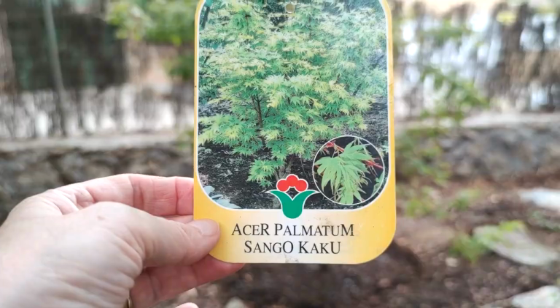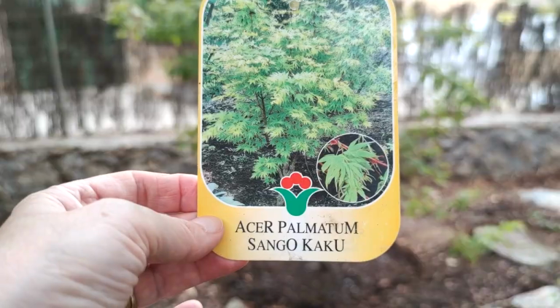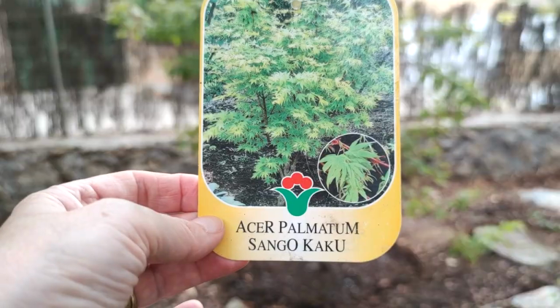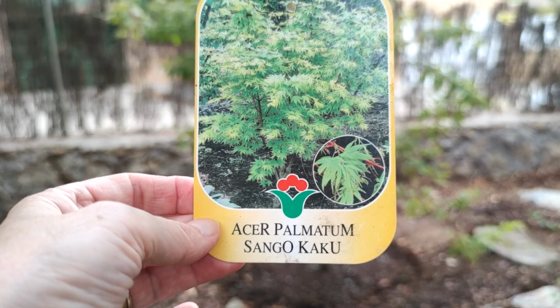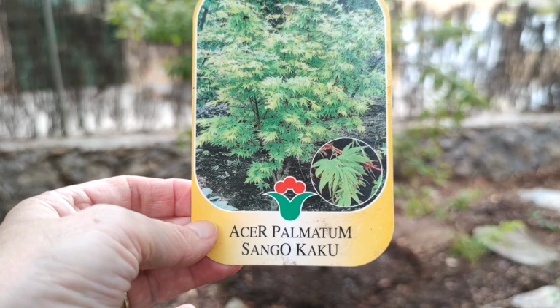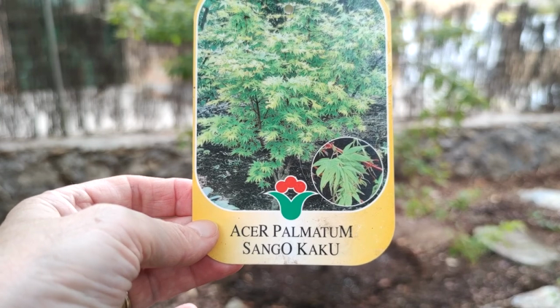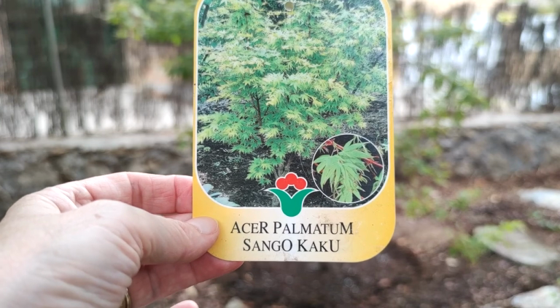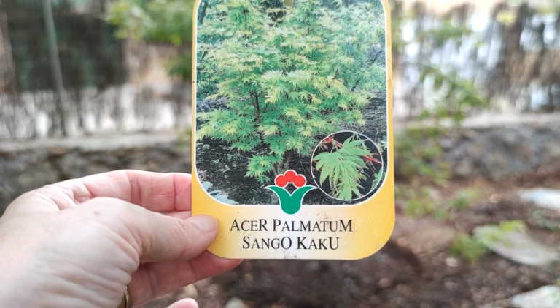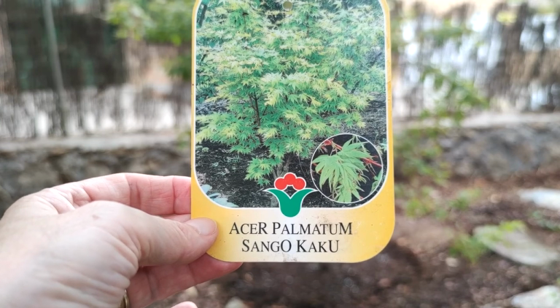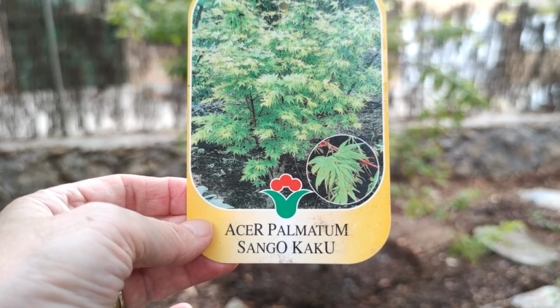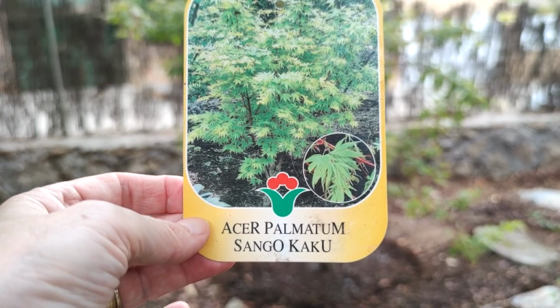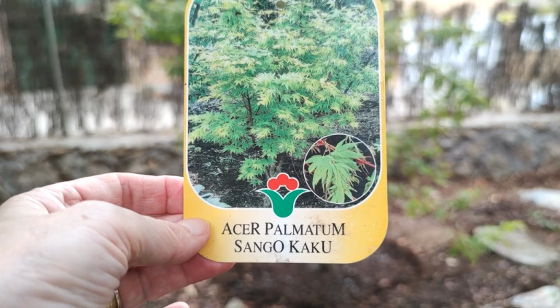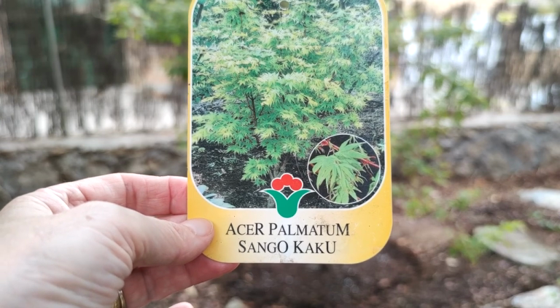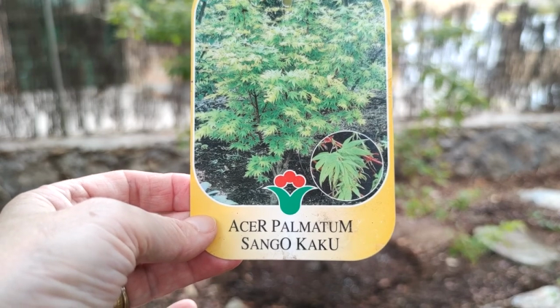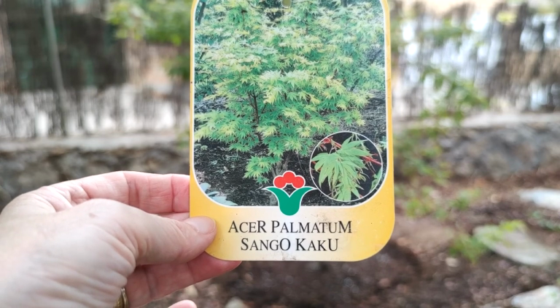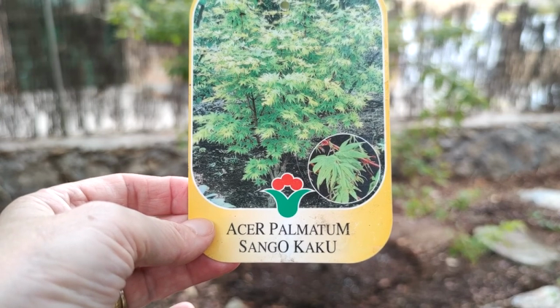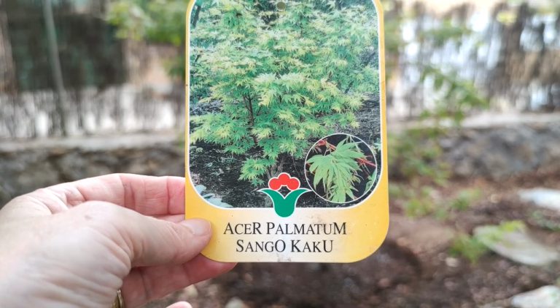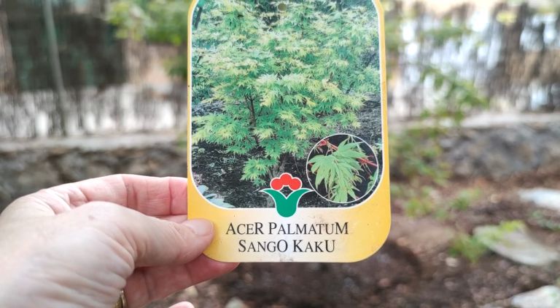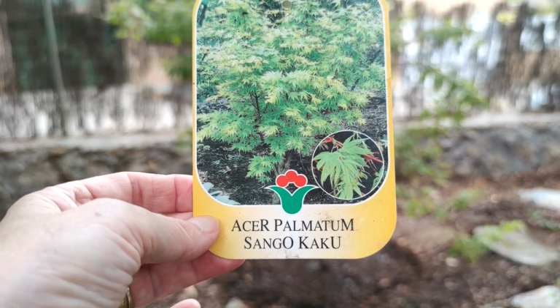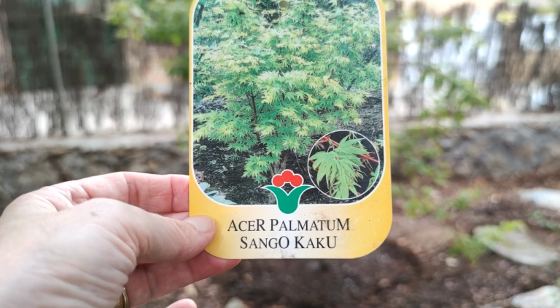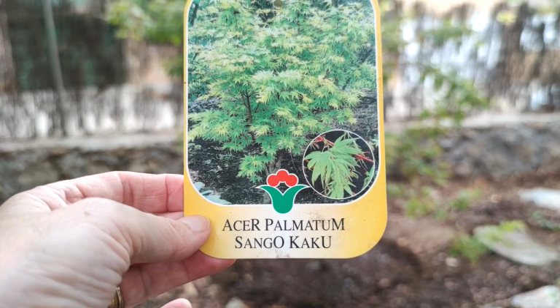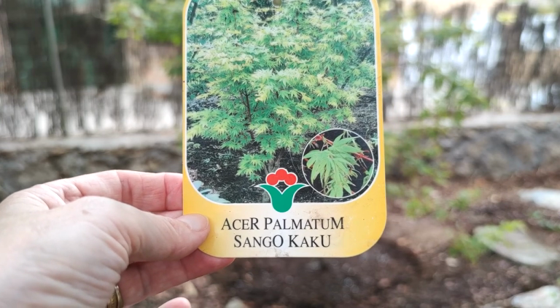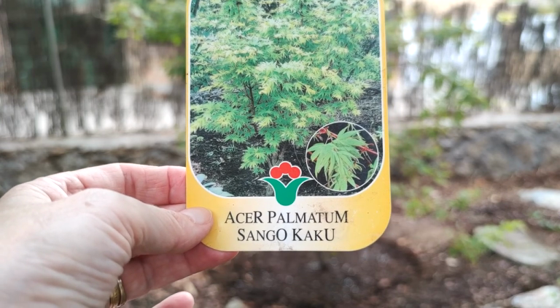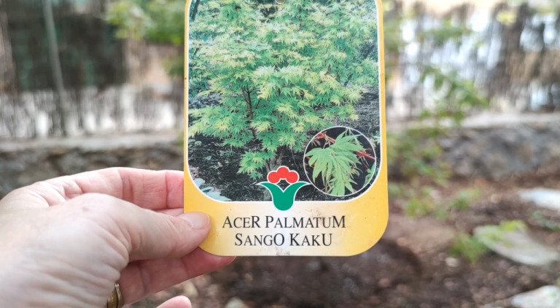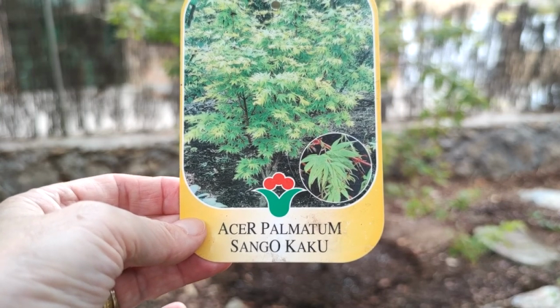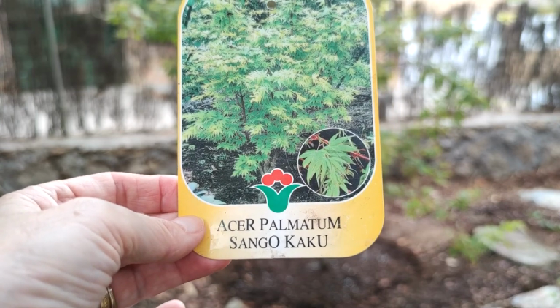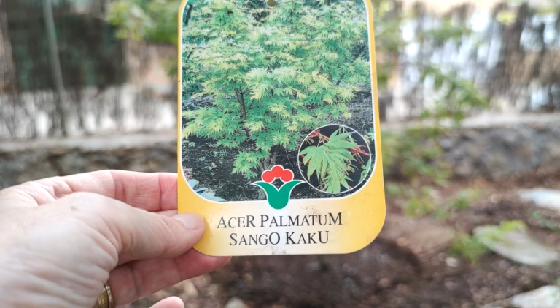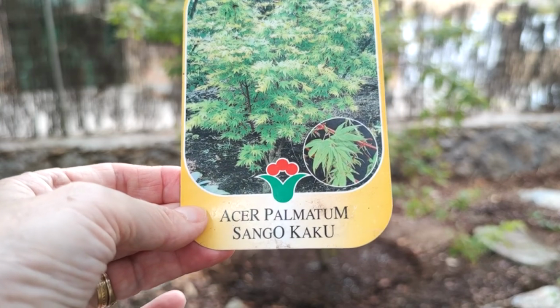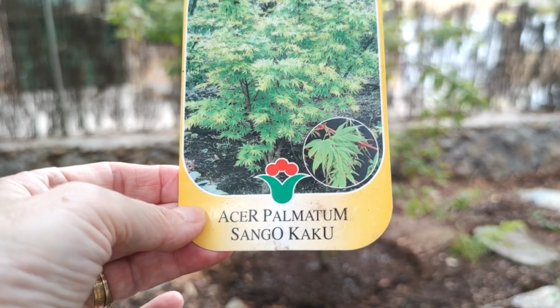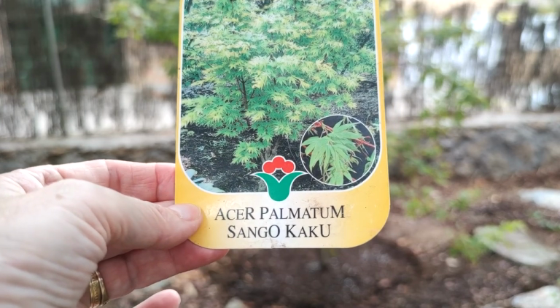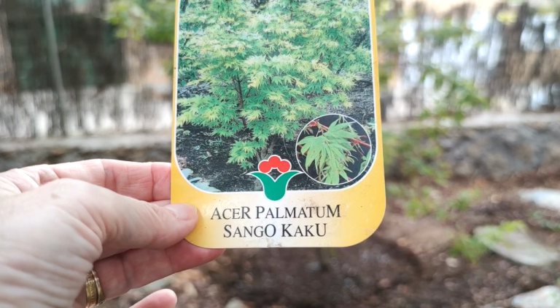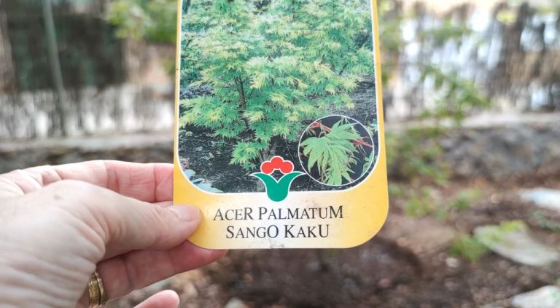And here she is — Acer Palmatum Sangokaku. Well, that's the label.